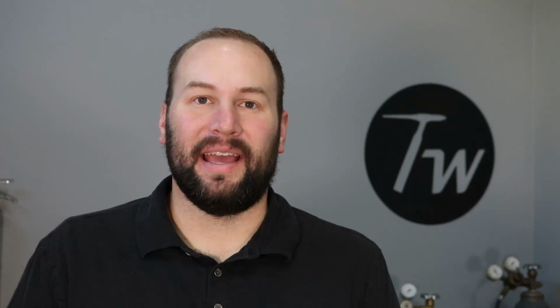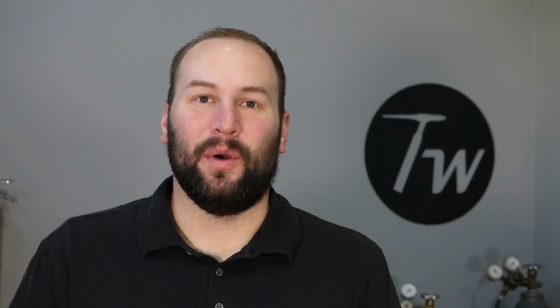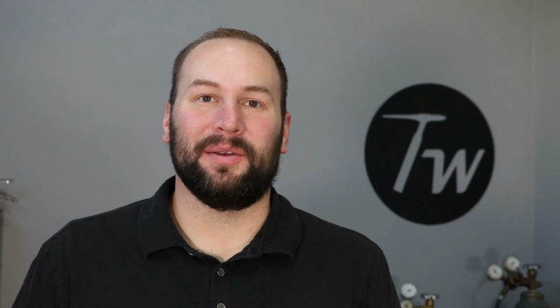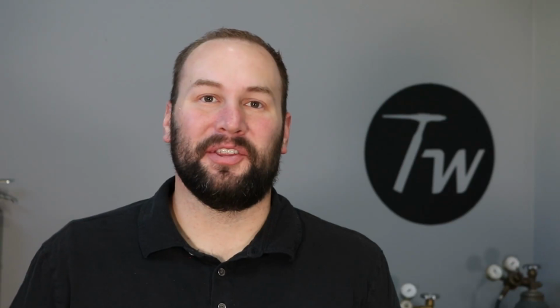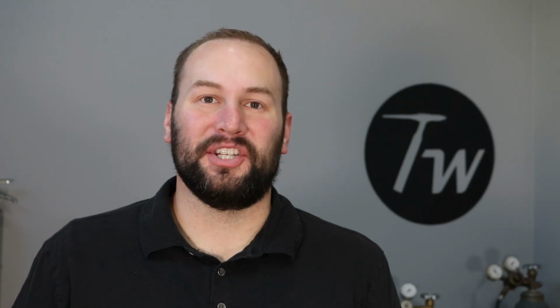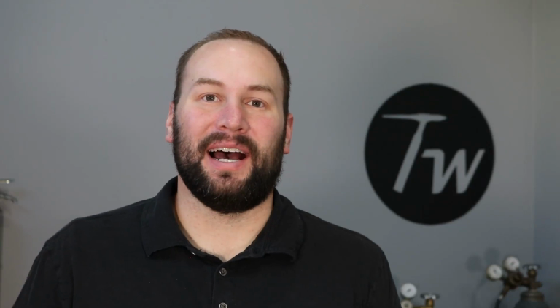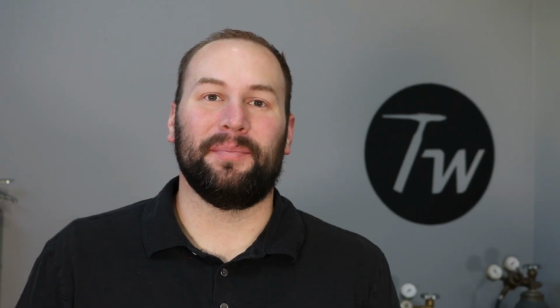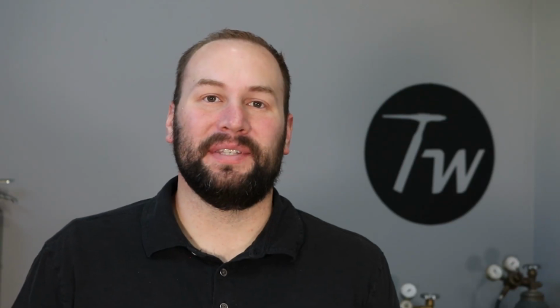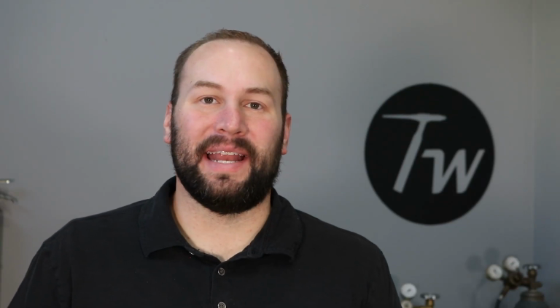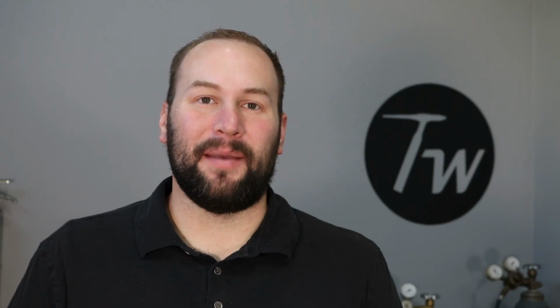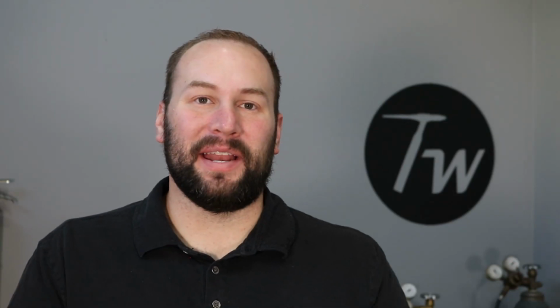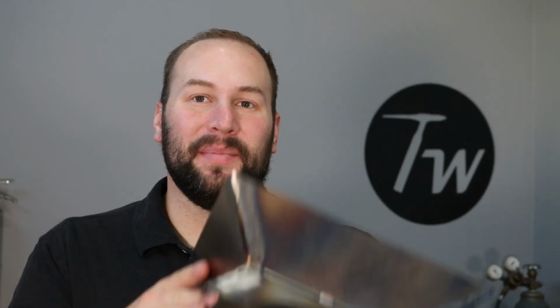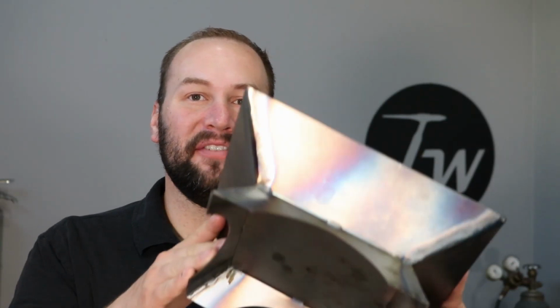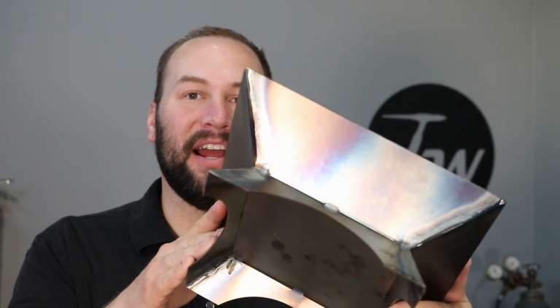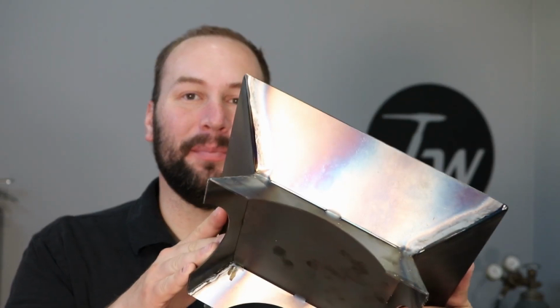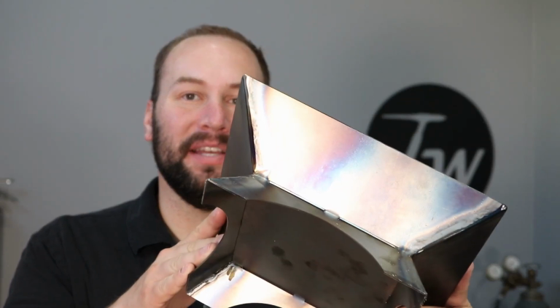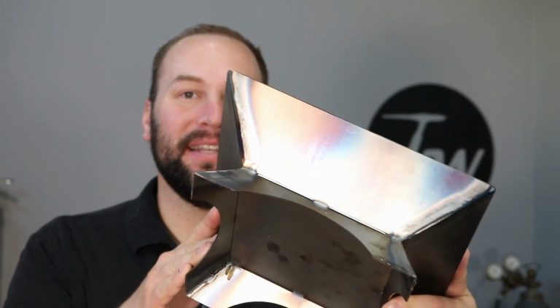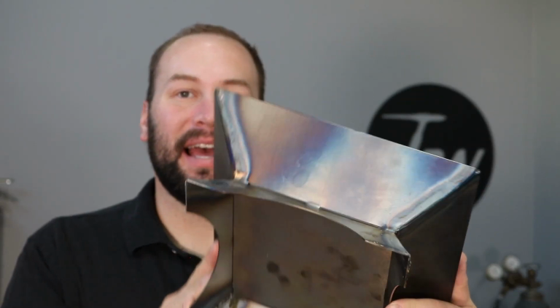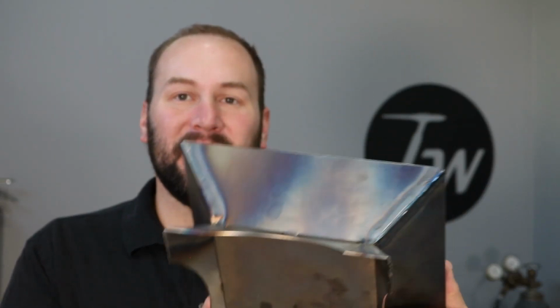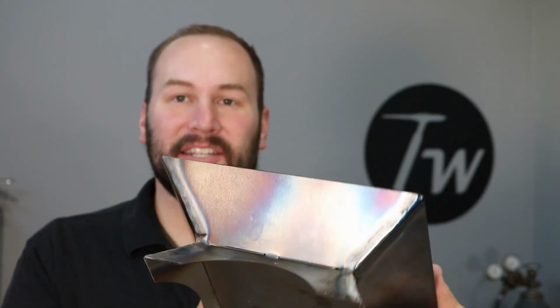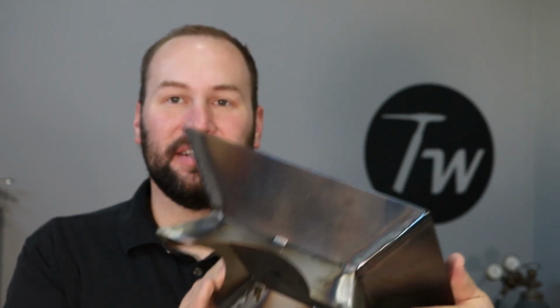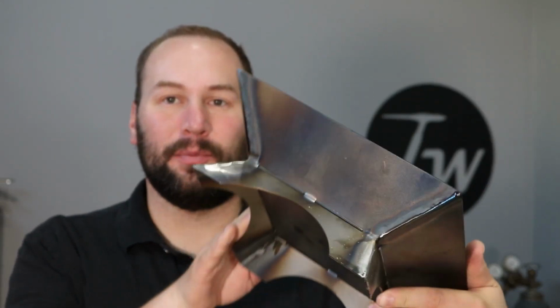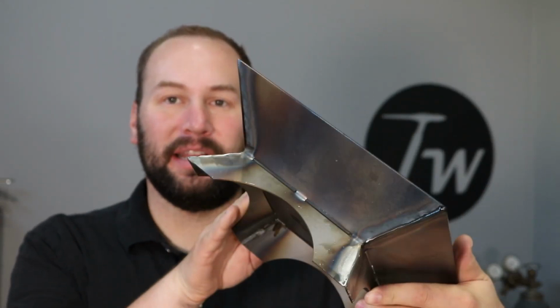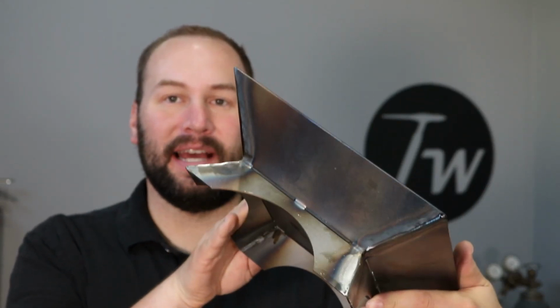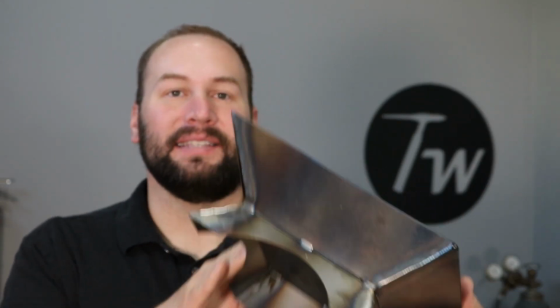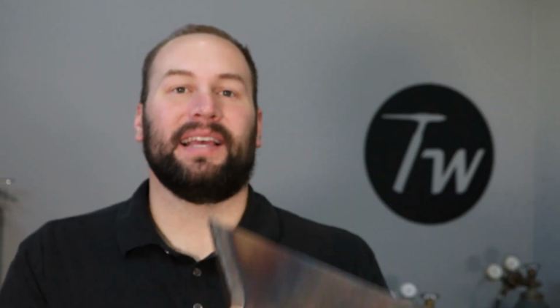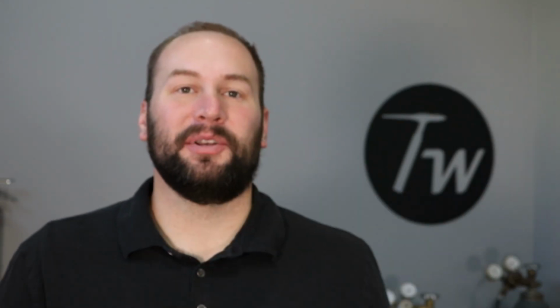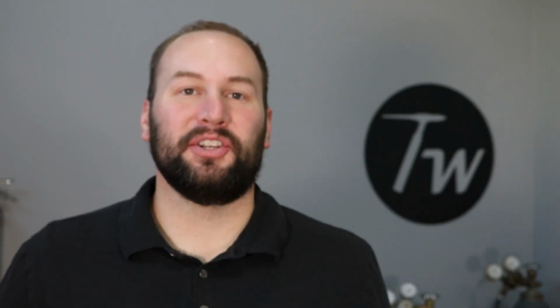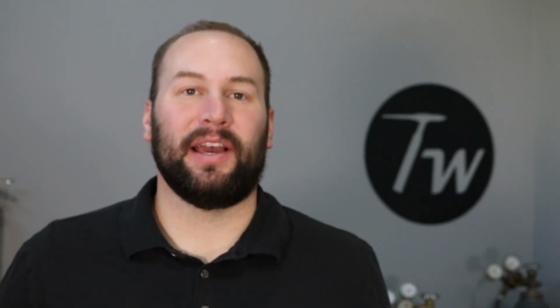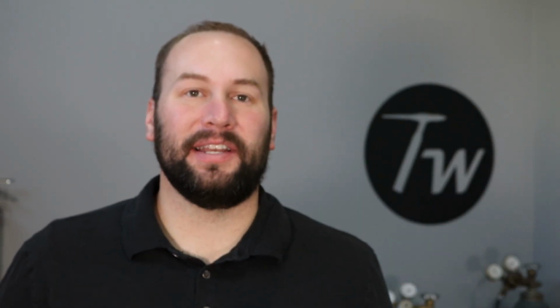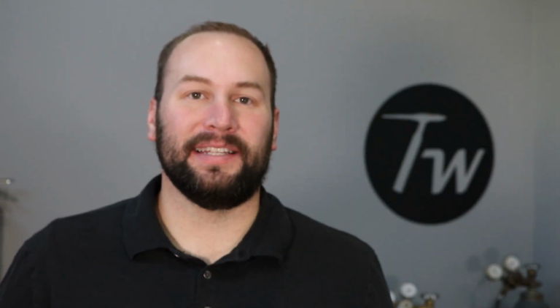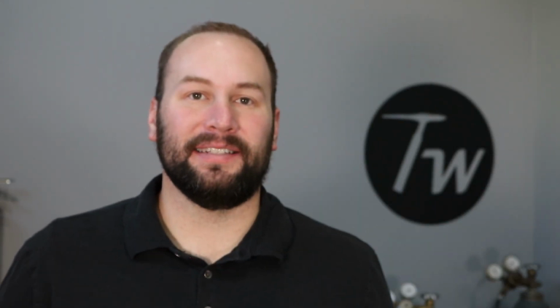Hey, welcome to the shop. Today I made a mini fire pit. I think it turned out pretty nice. I'm going to show you how I did it.